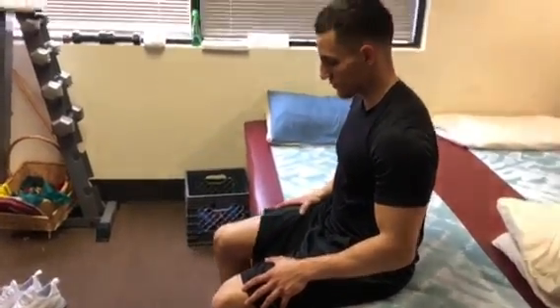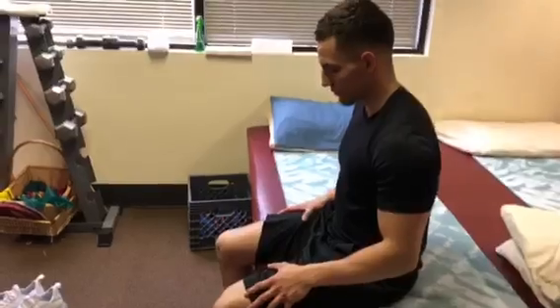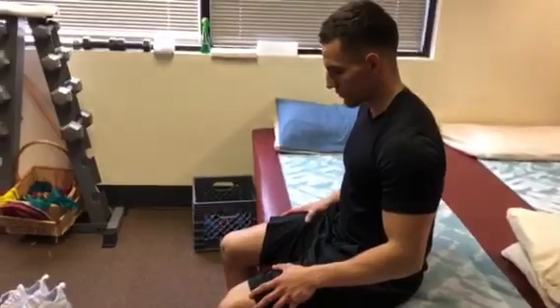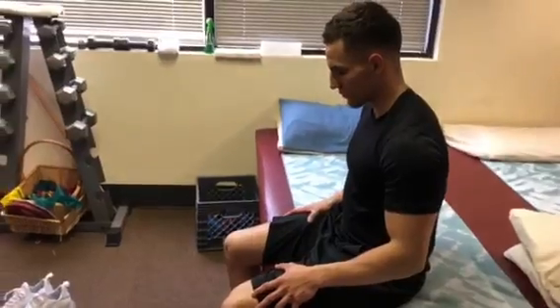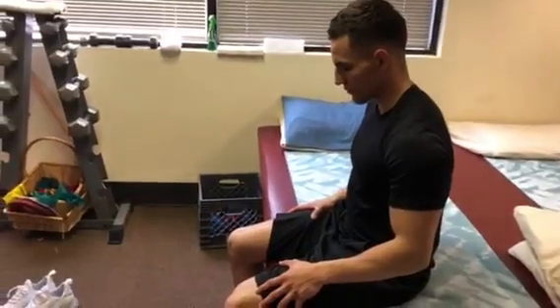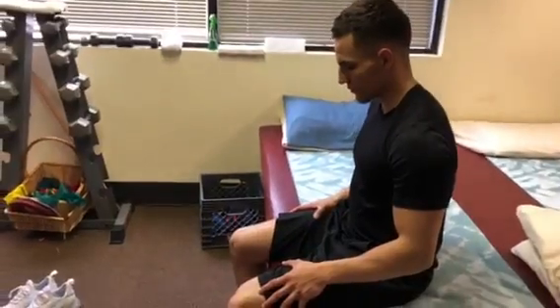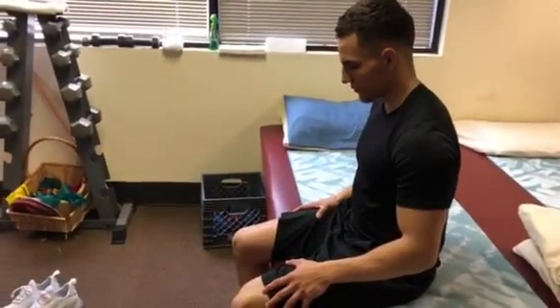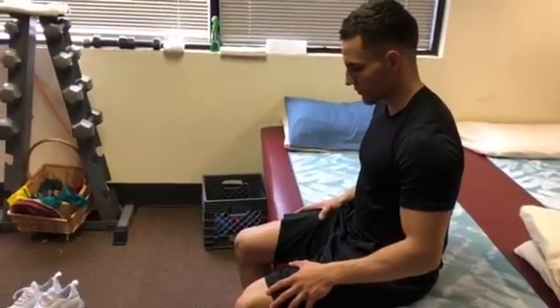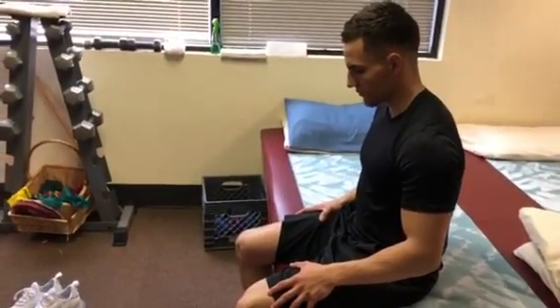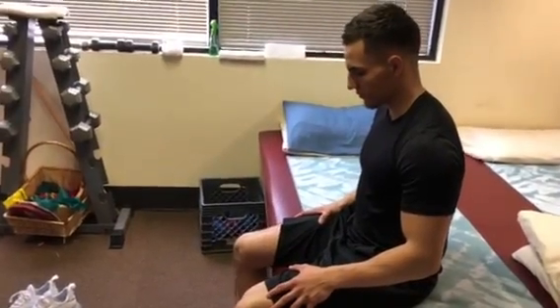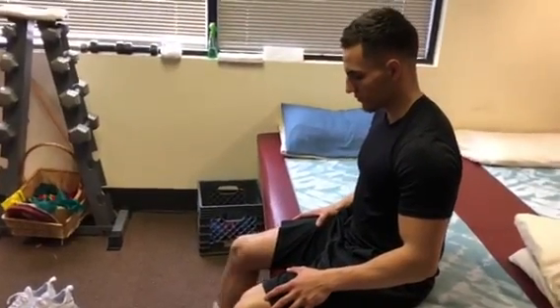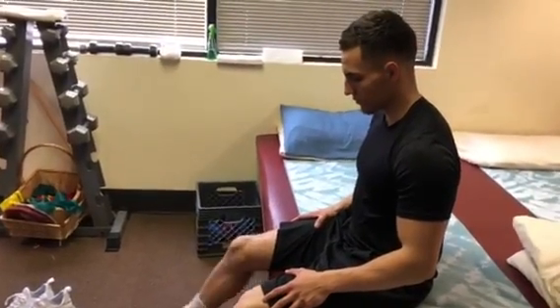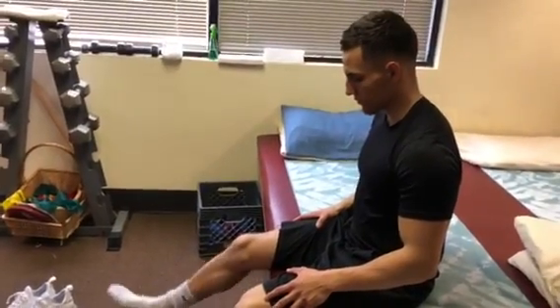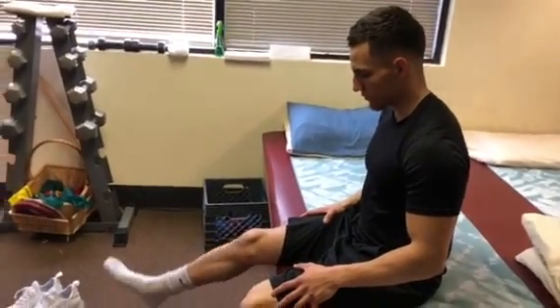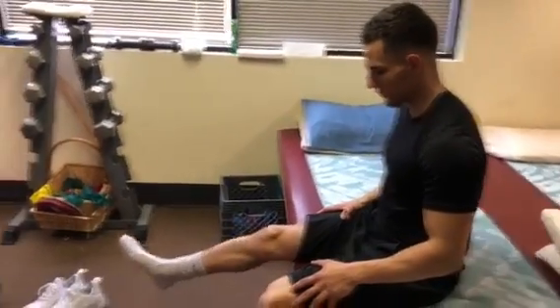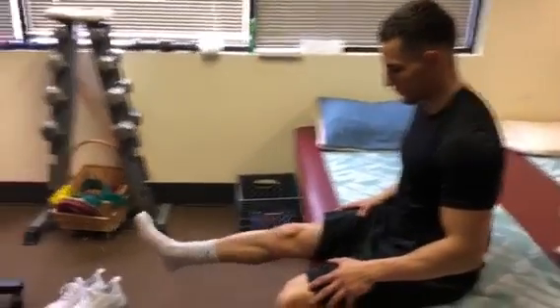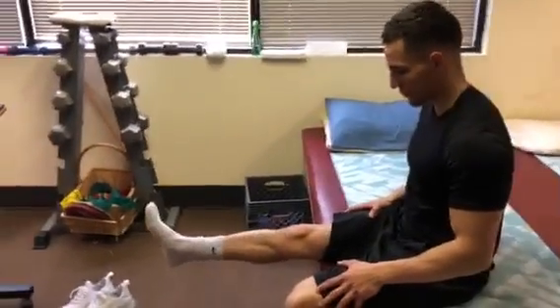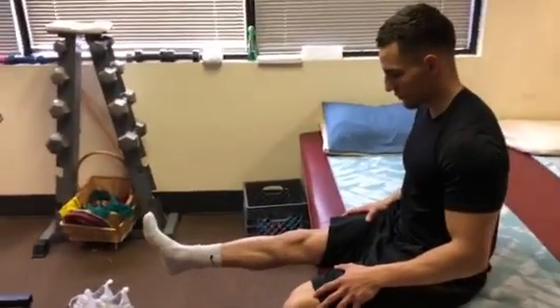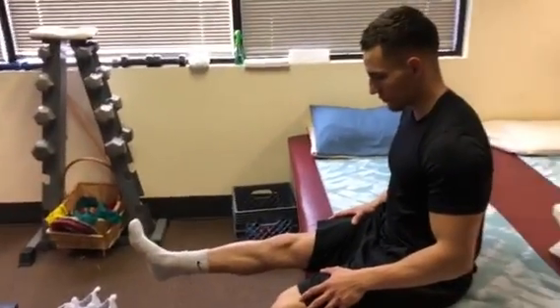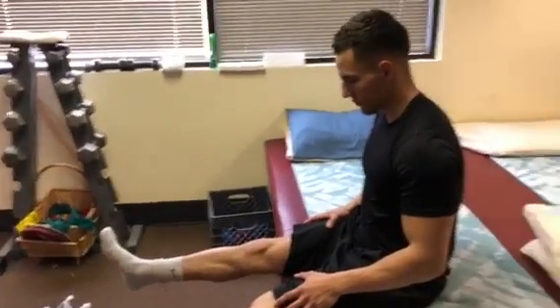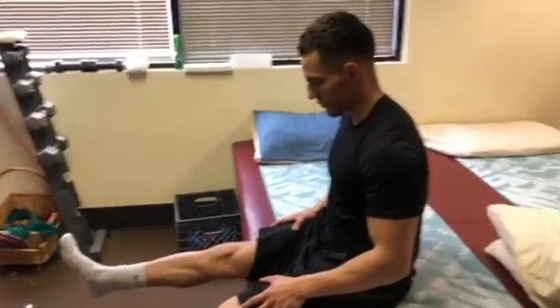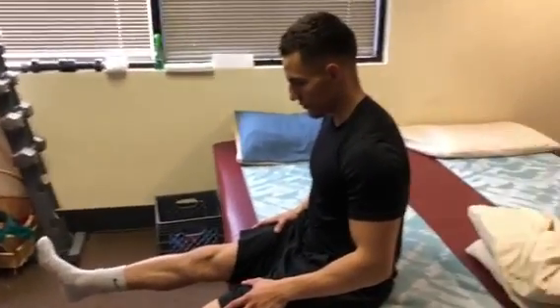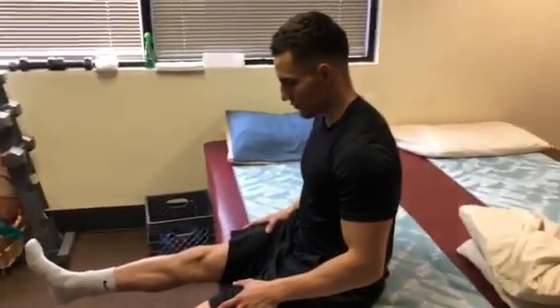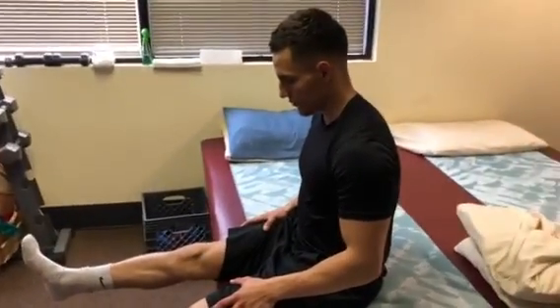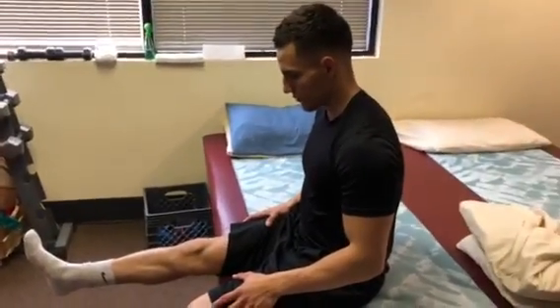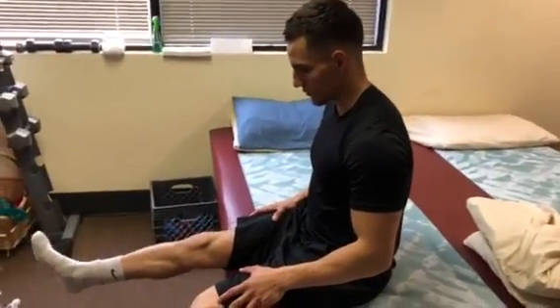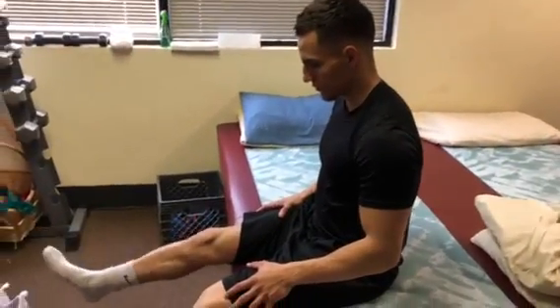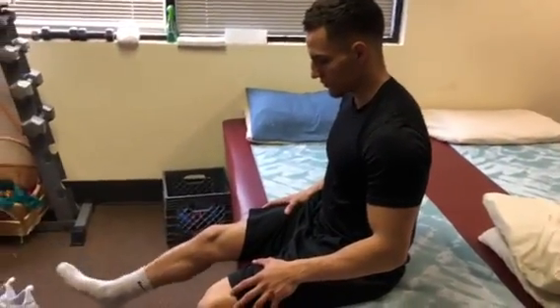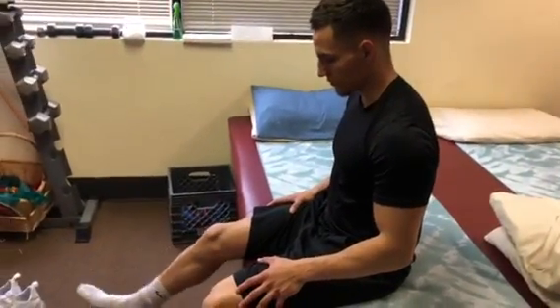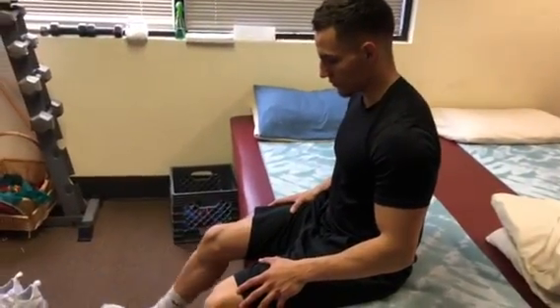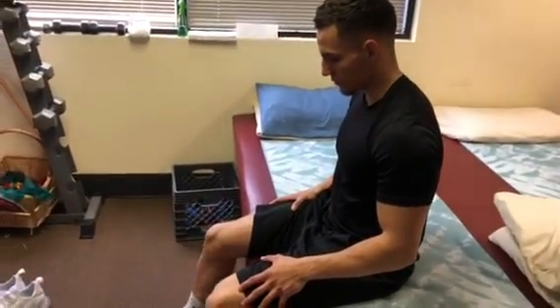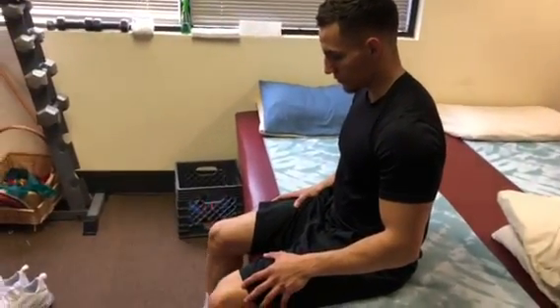To make this exercise more challenging, you can place an ankle weight at your ankle for added resistance.